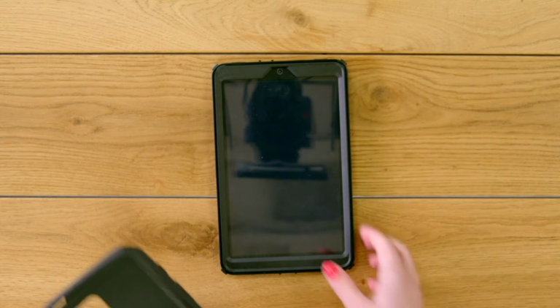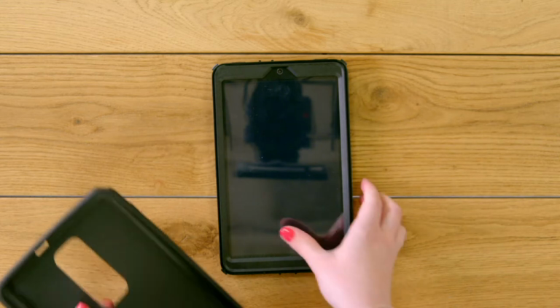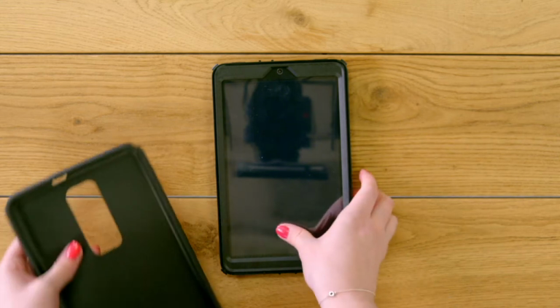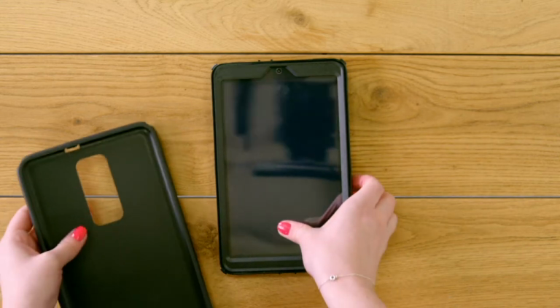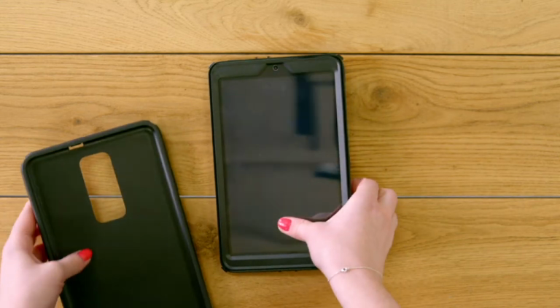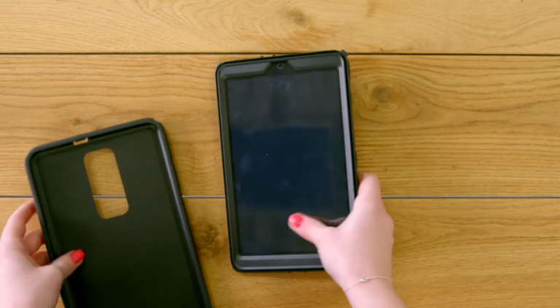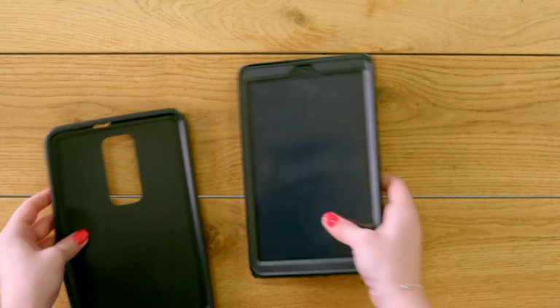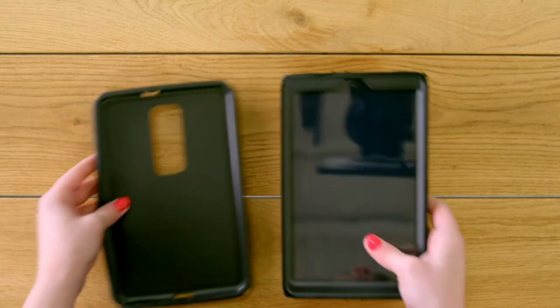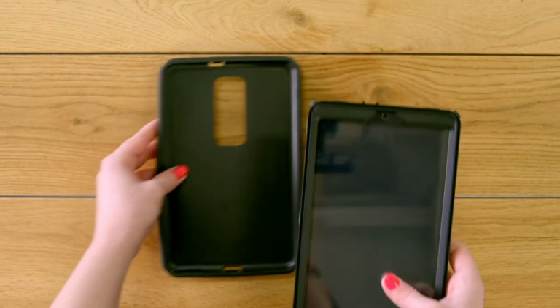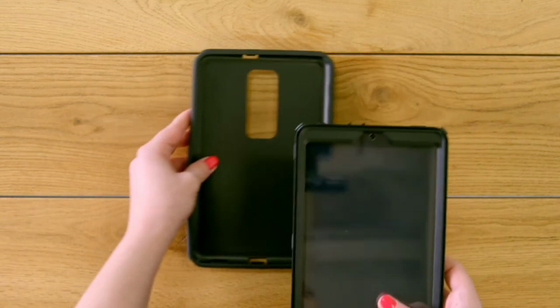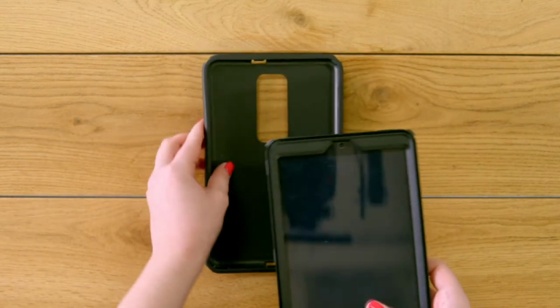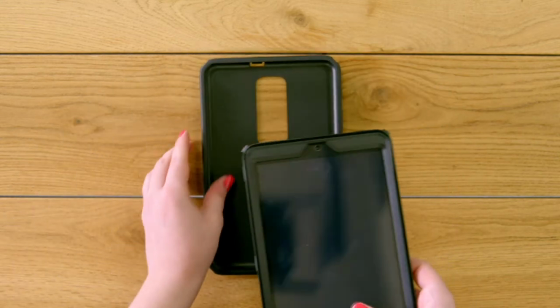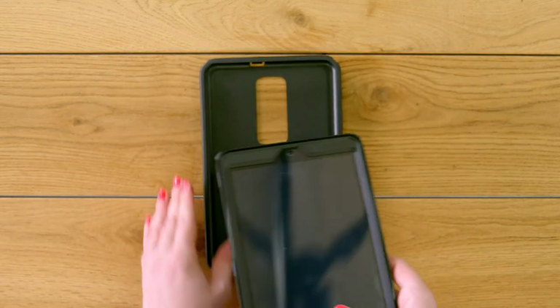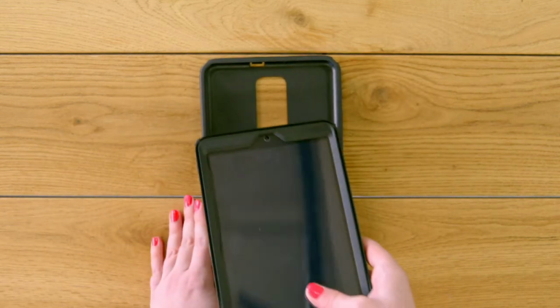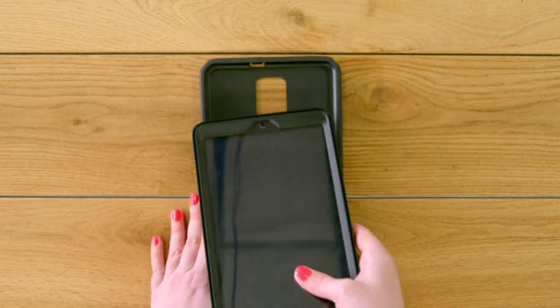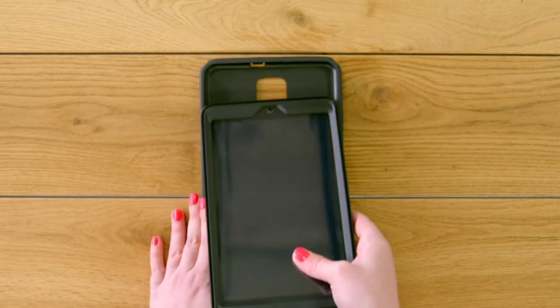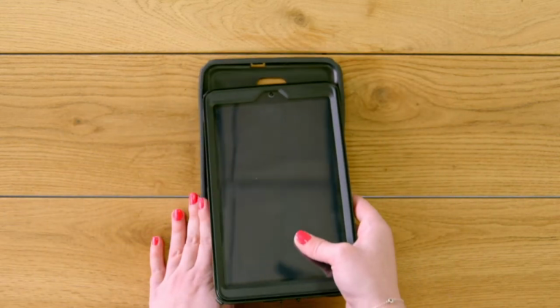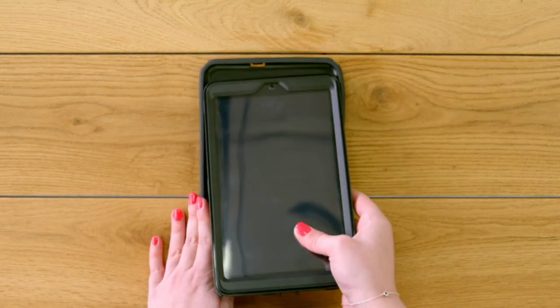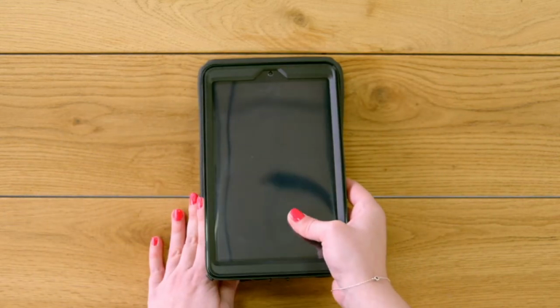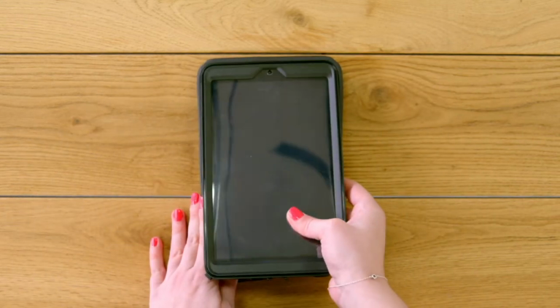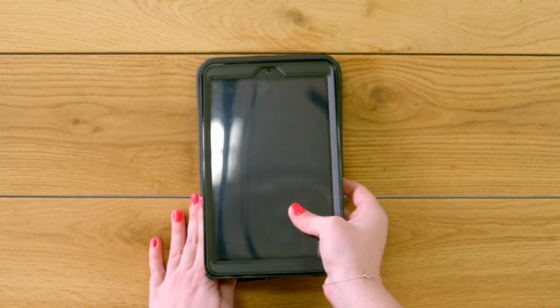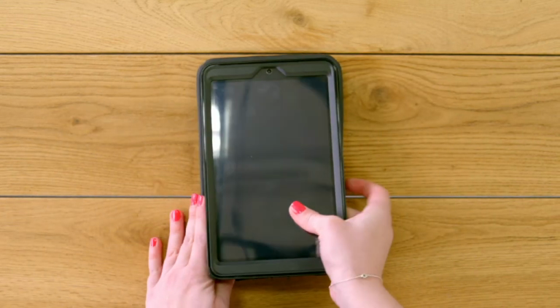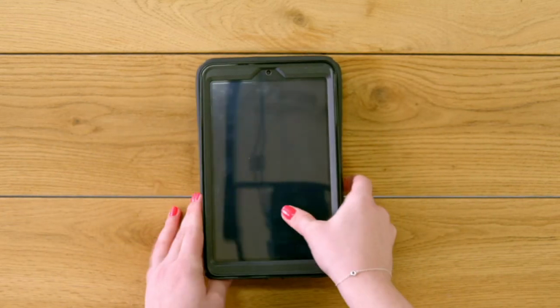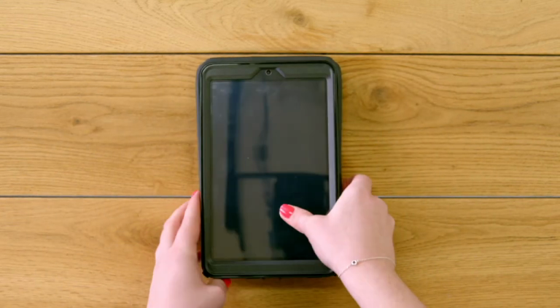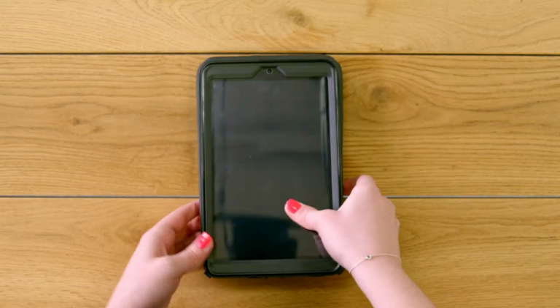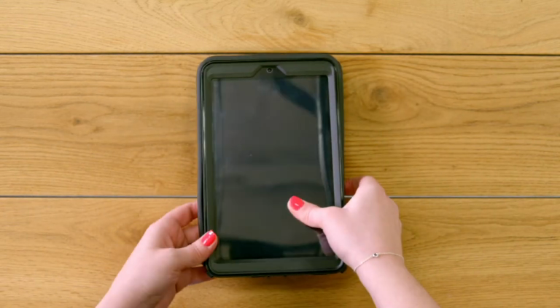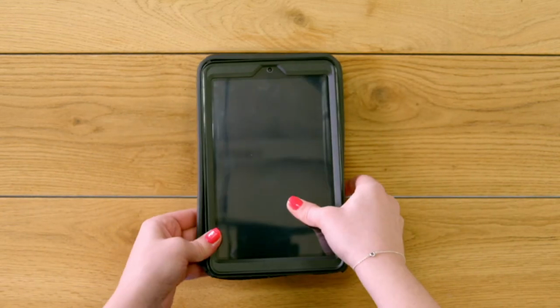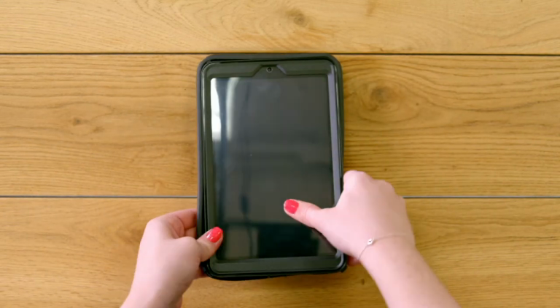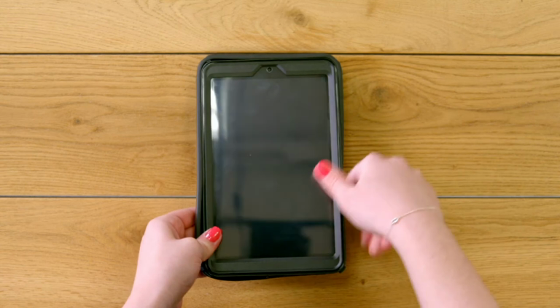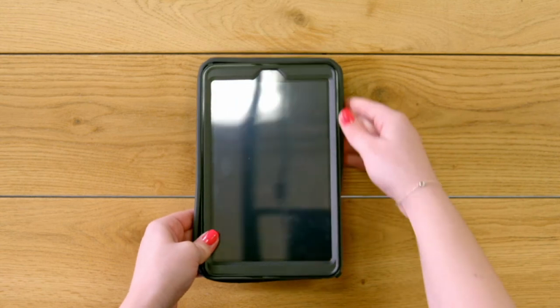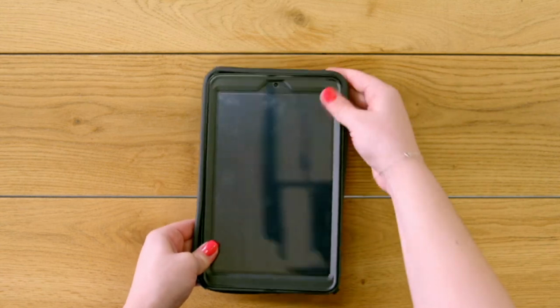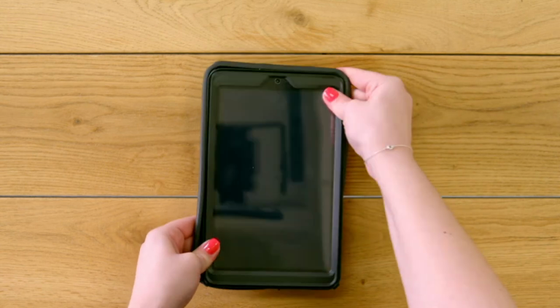Wrap the slip cover around the shell, pressing it into place along the edges and around the buttons and camera.